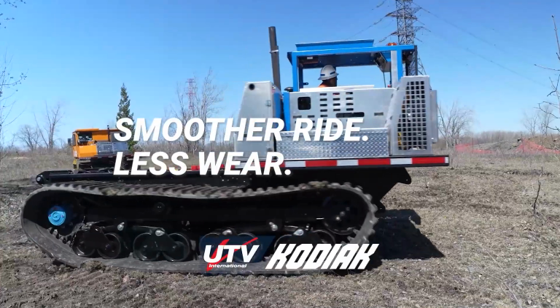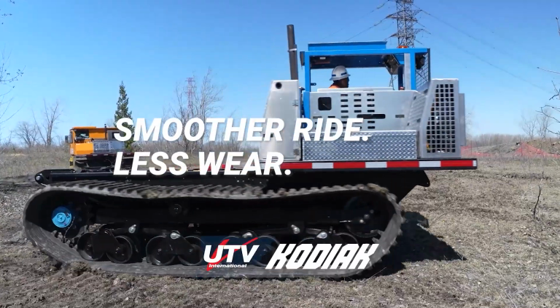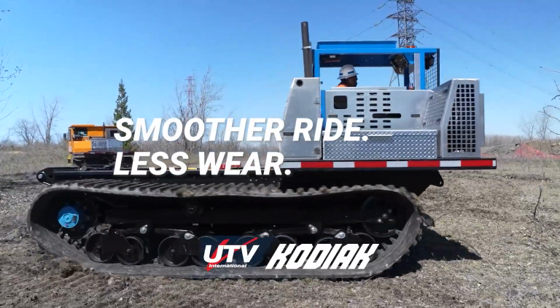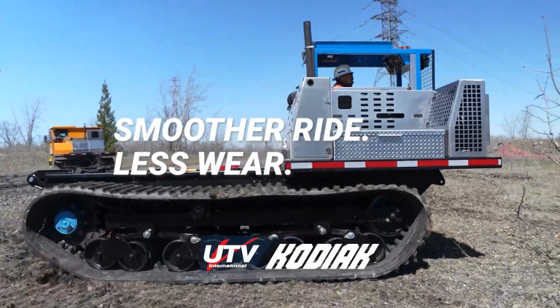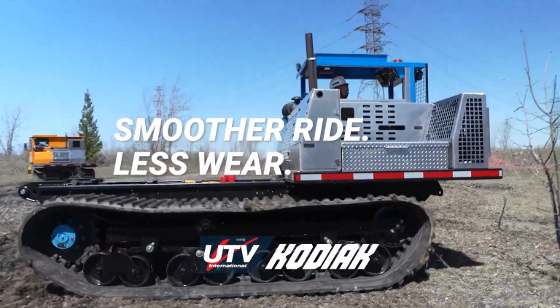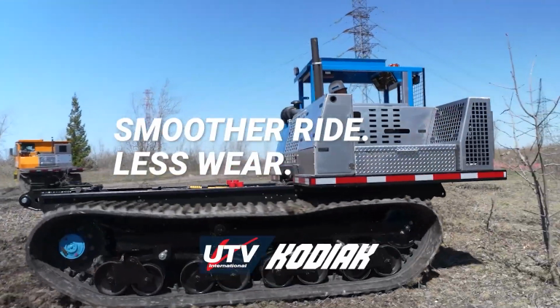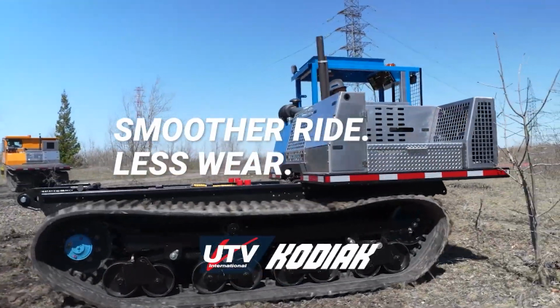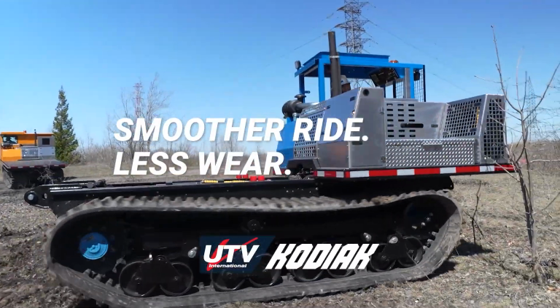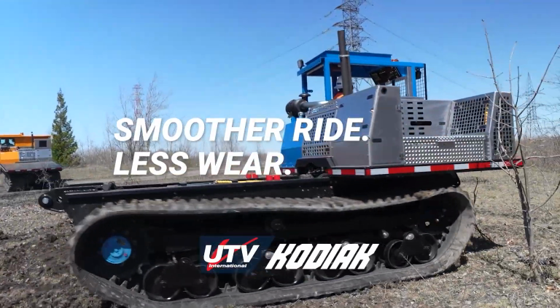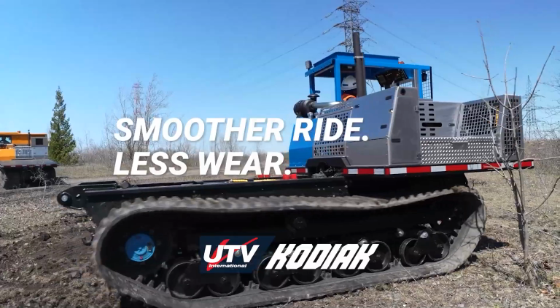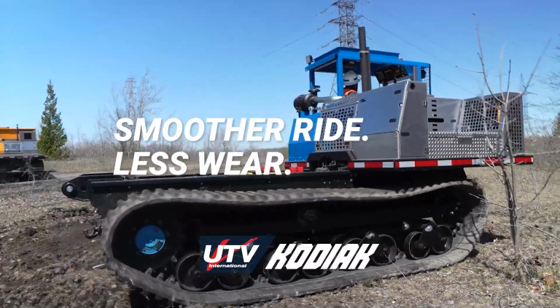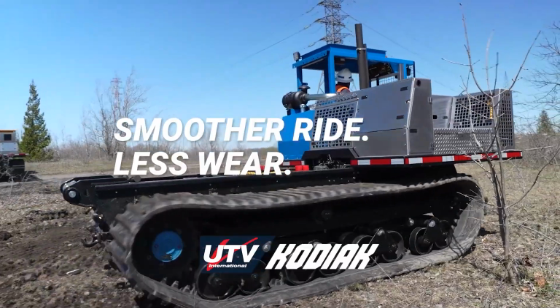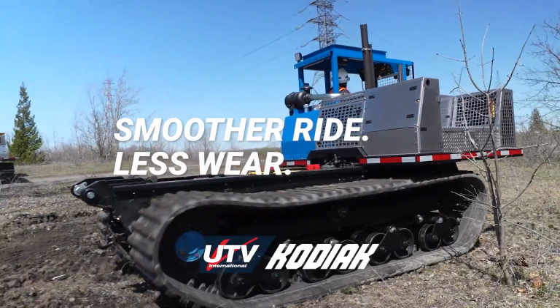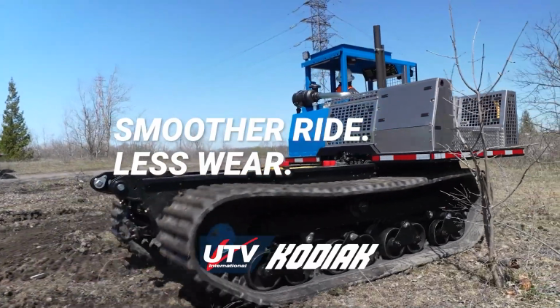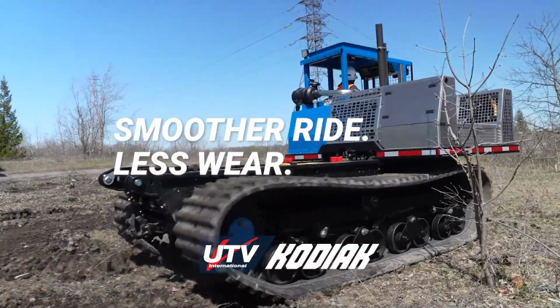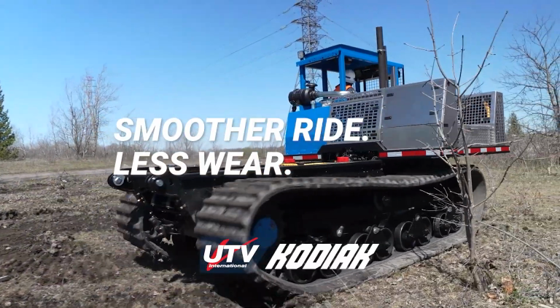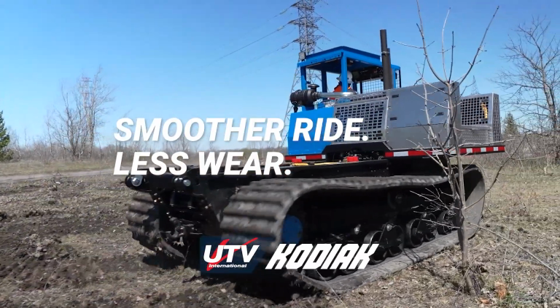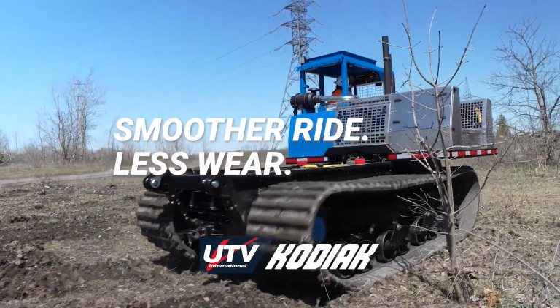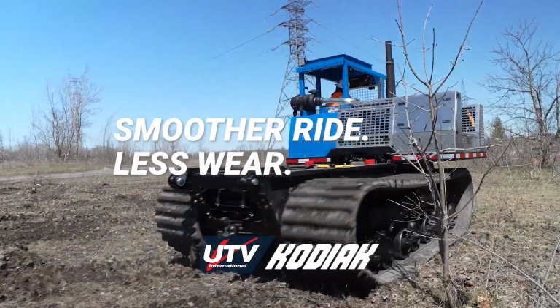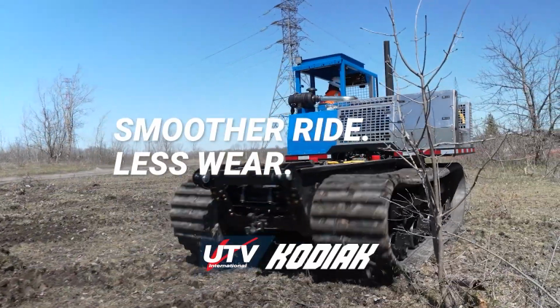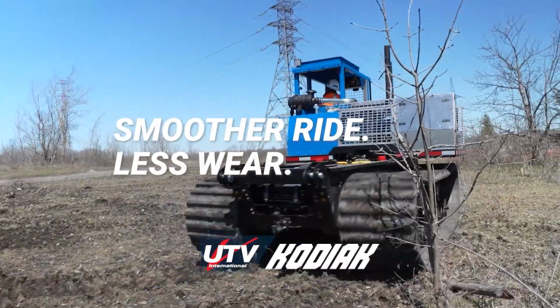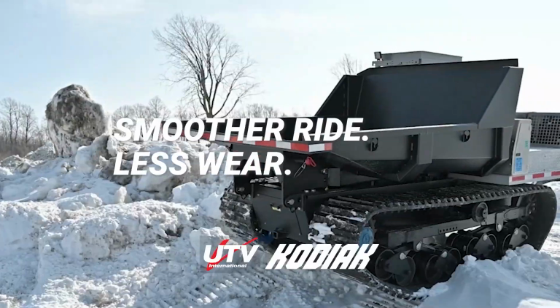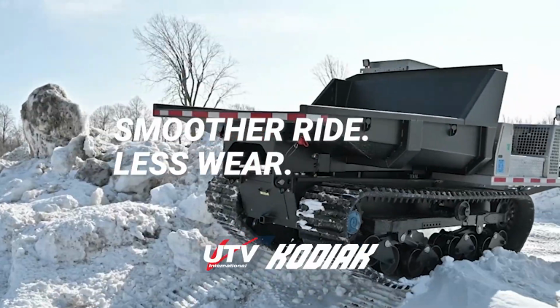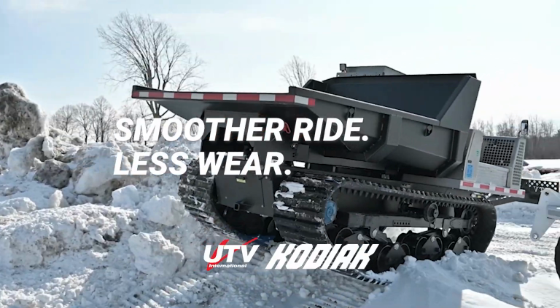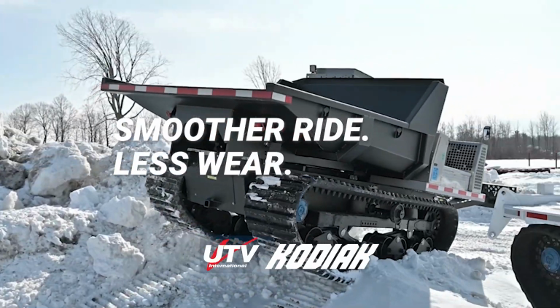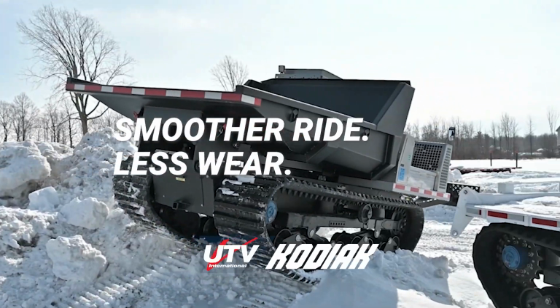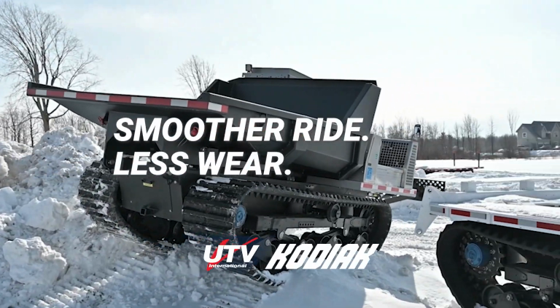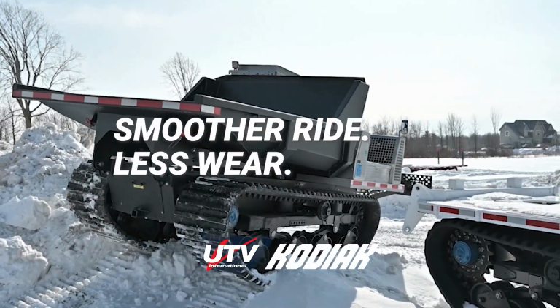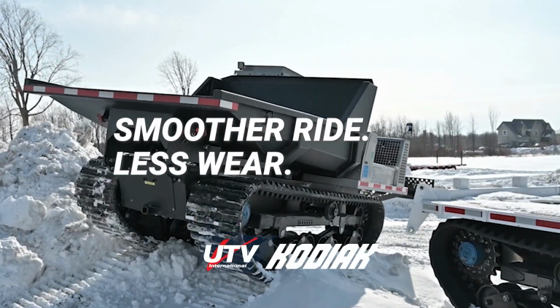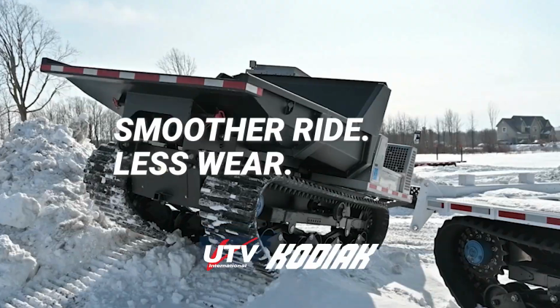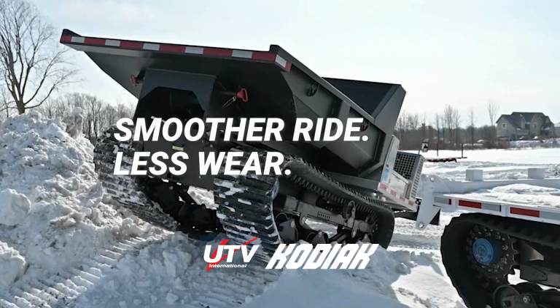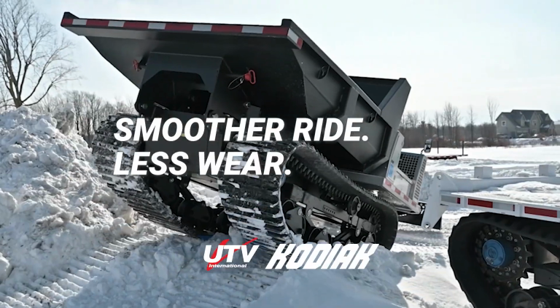Our suspension also provides a smoother ride with less wear and stress on the vehicle due to enhanced impact absorption.